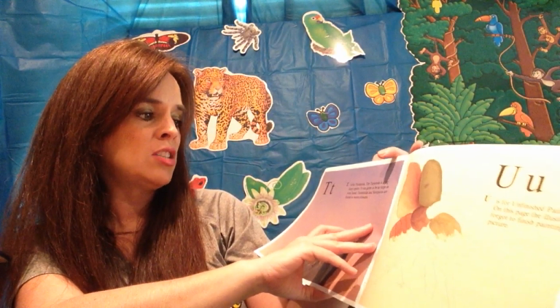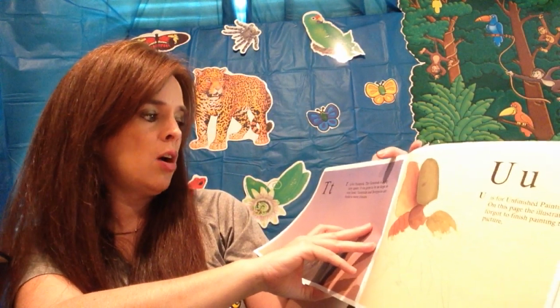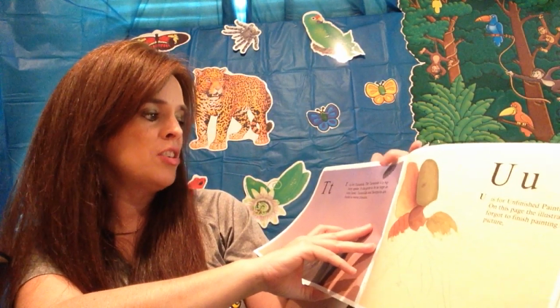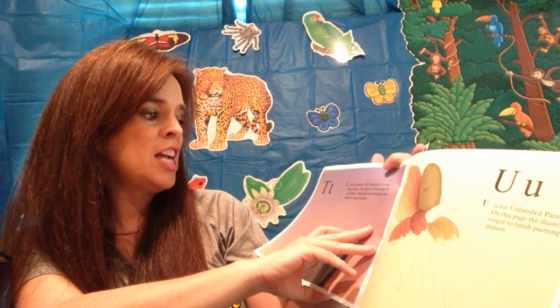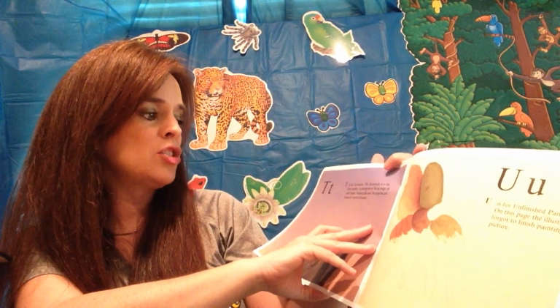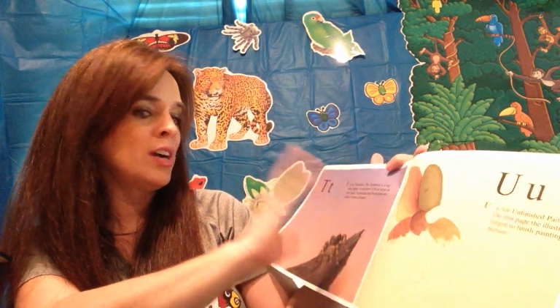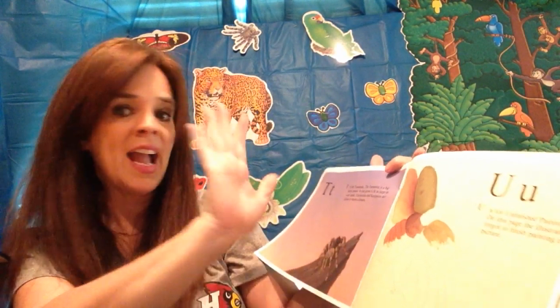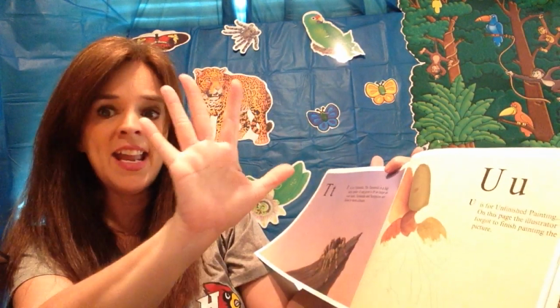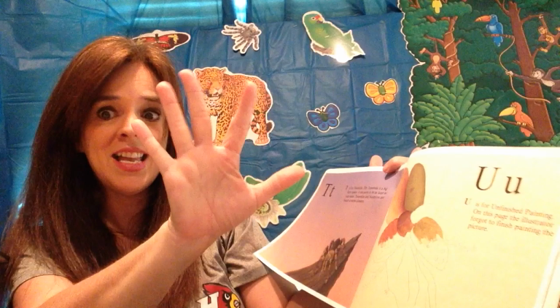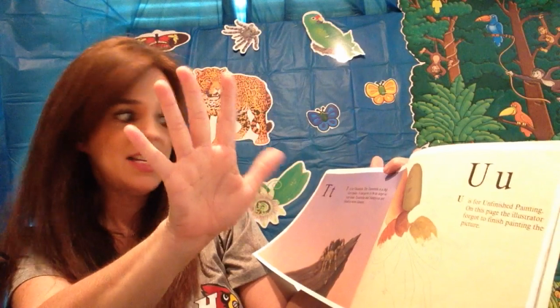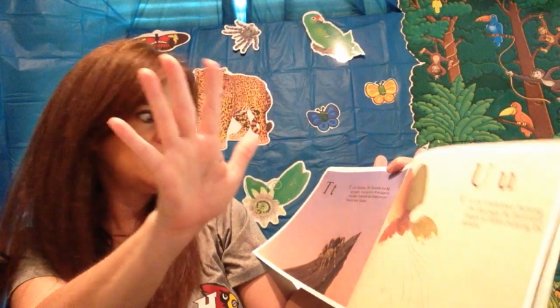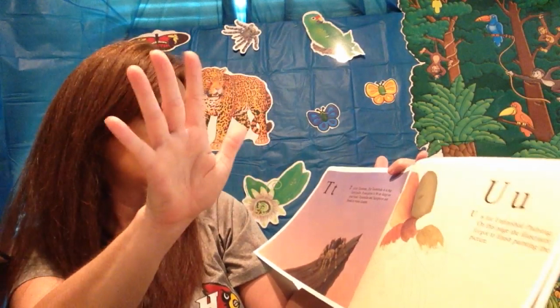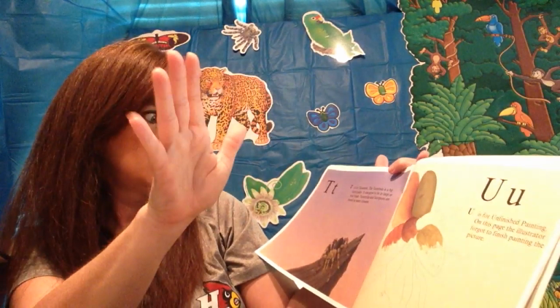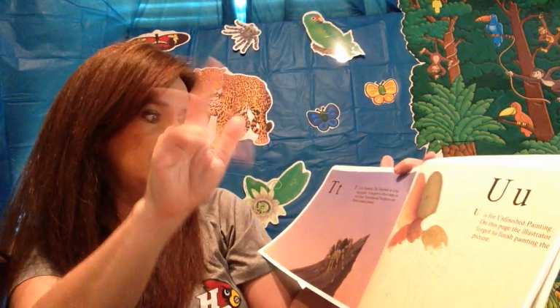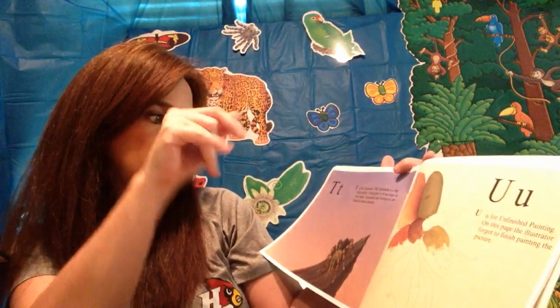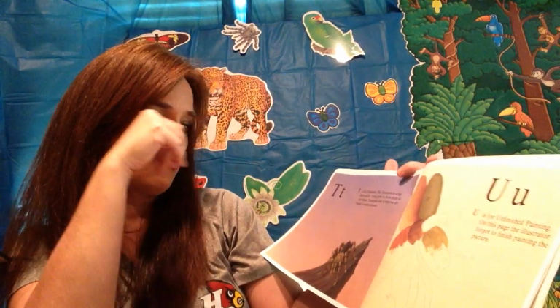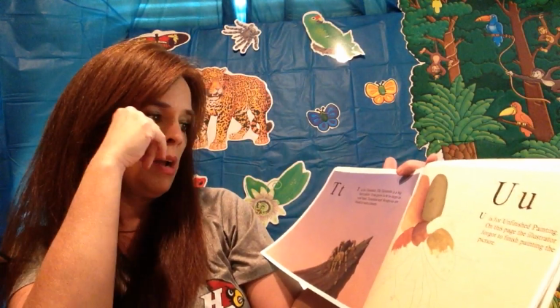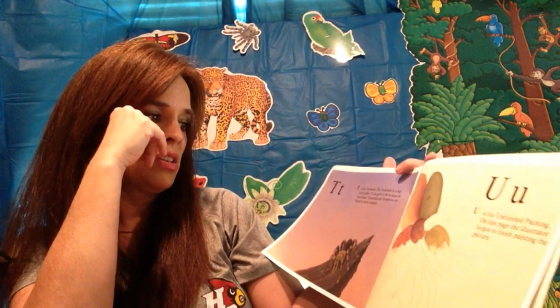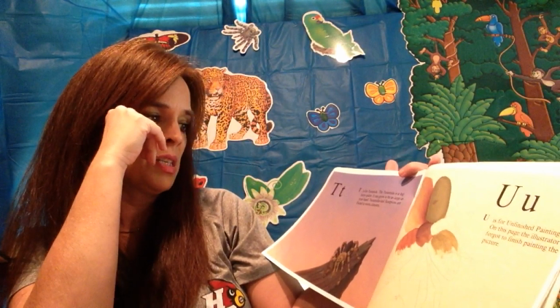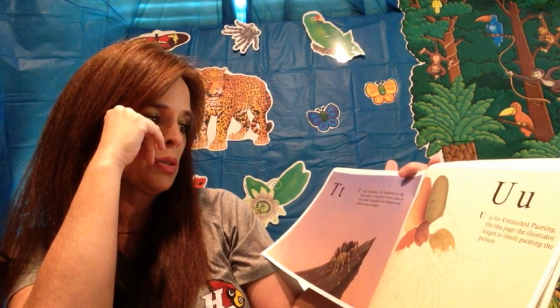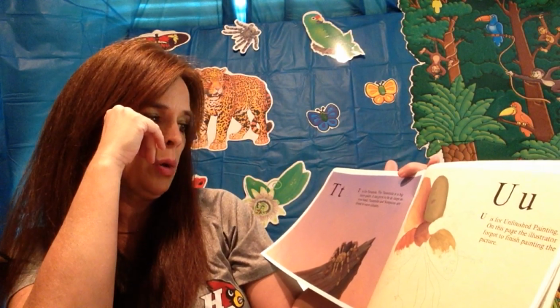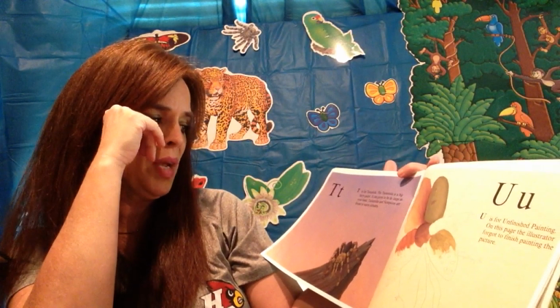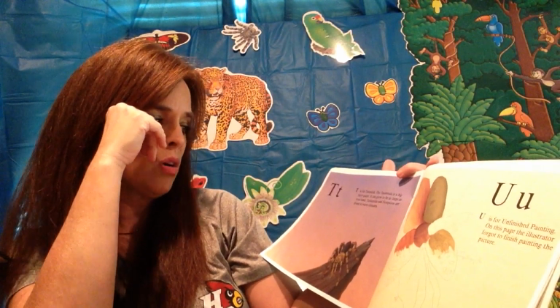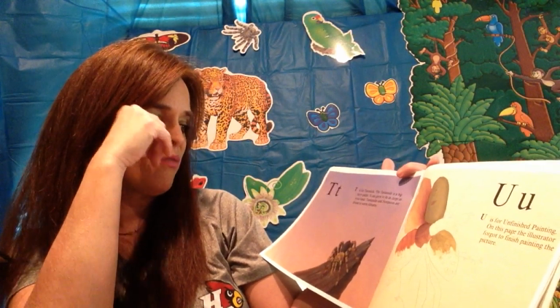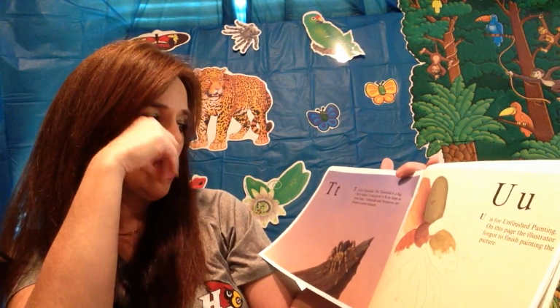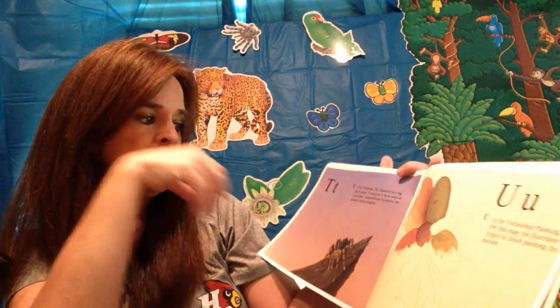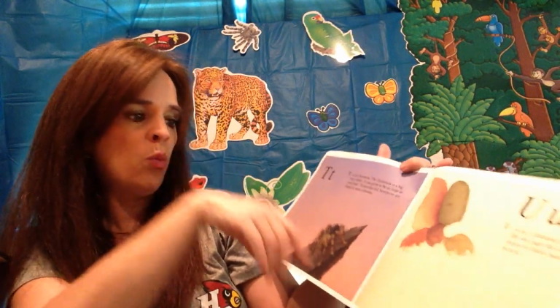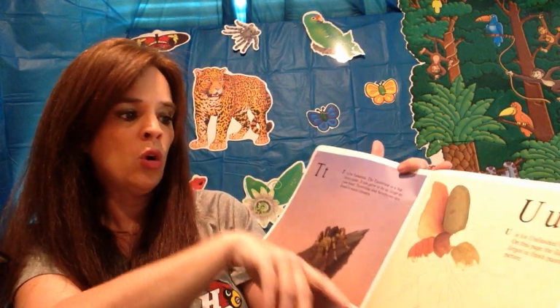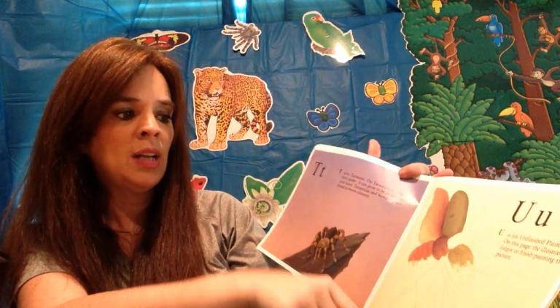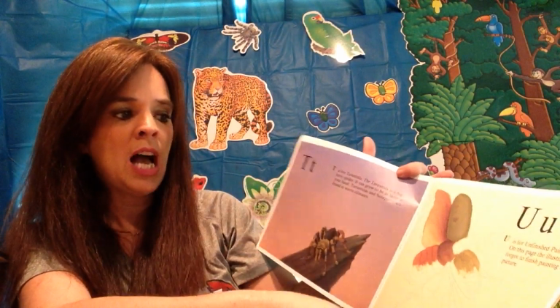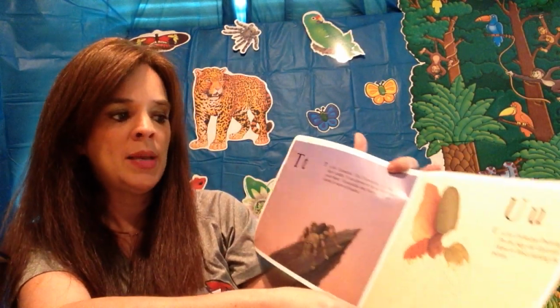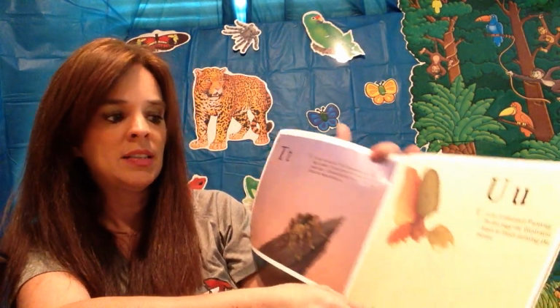Tarantulas and scorpions are found in warm climates.